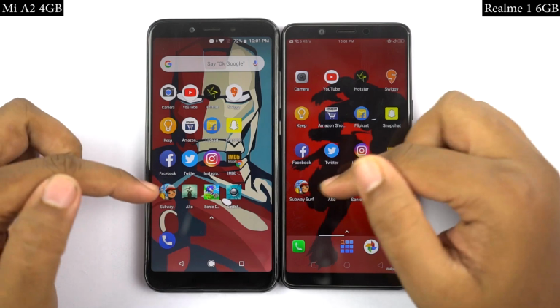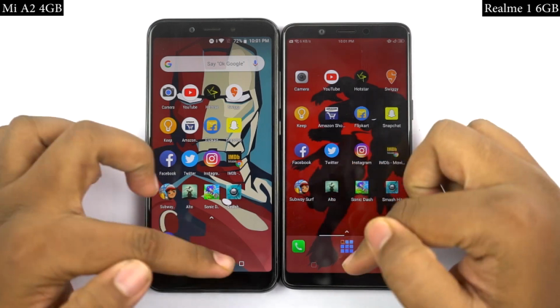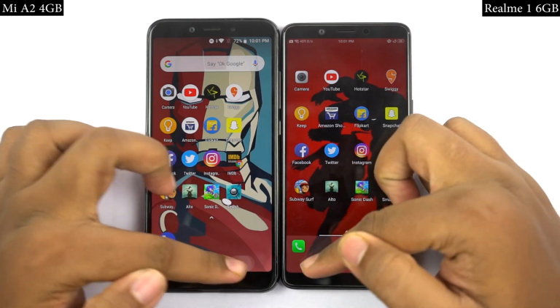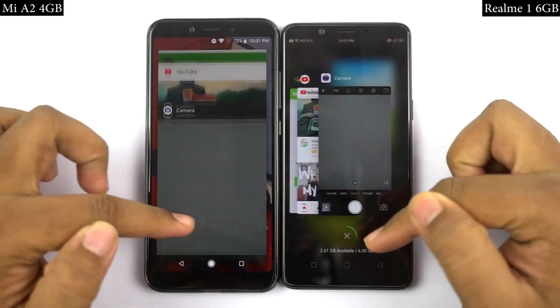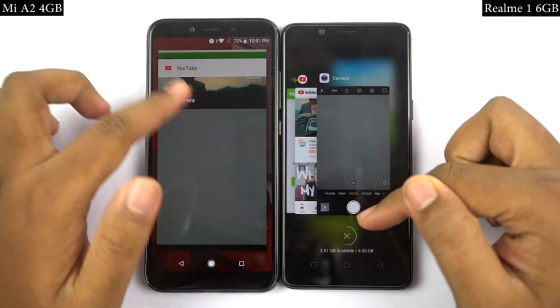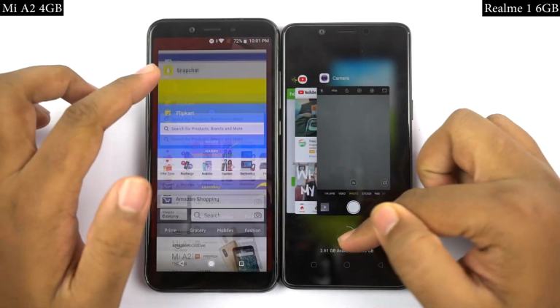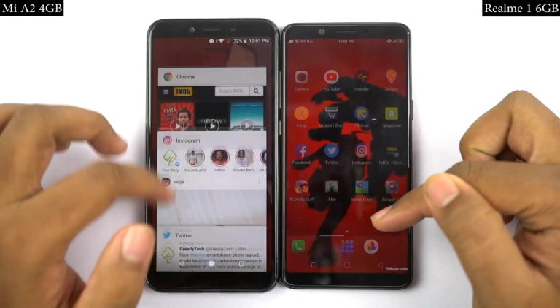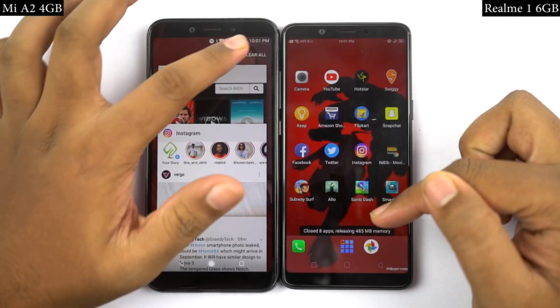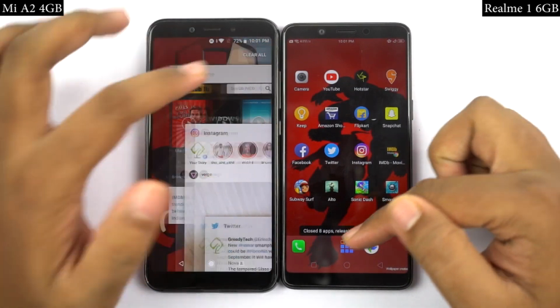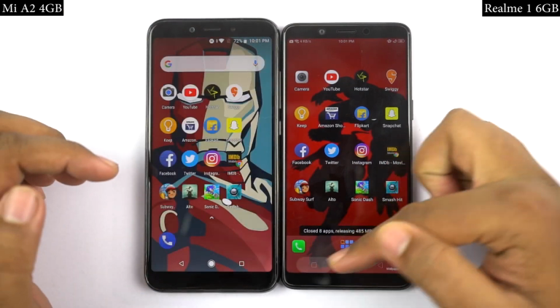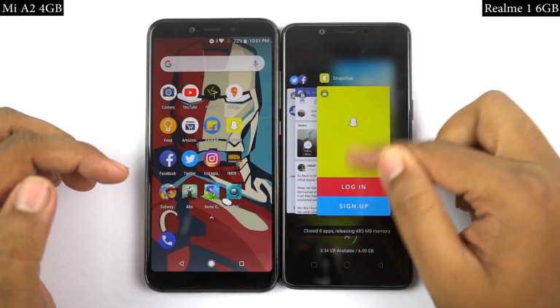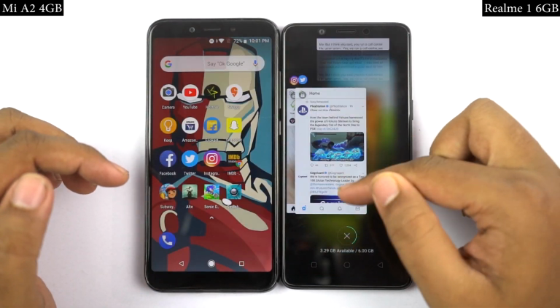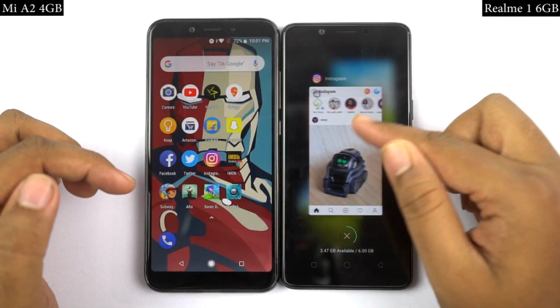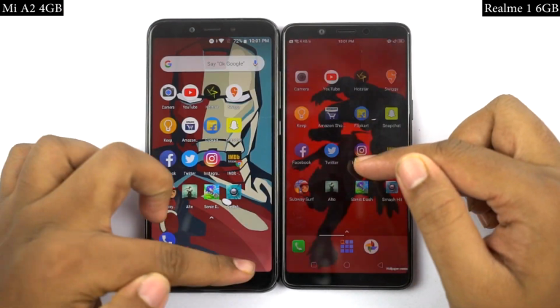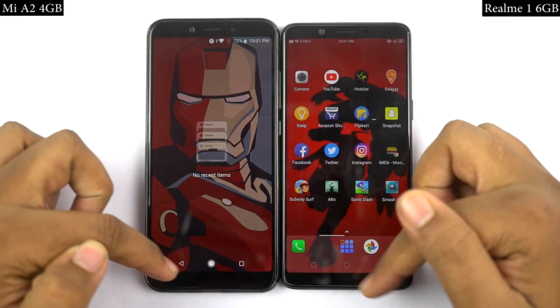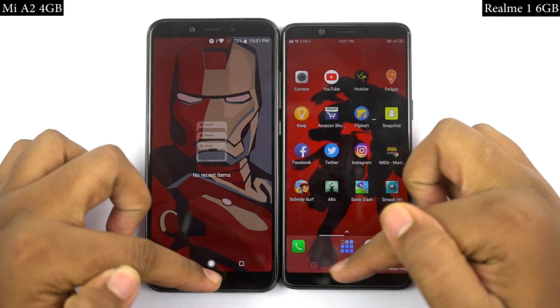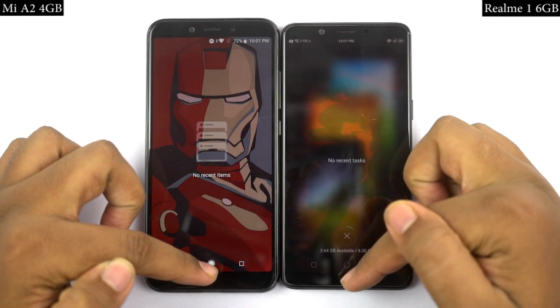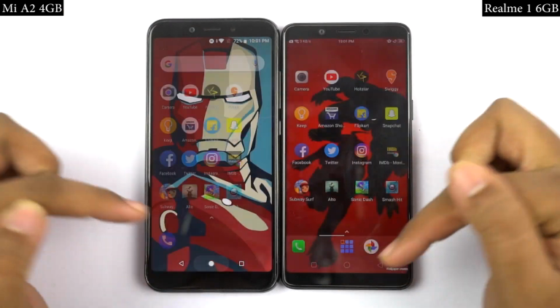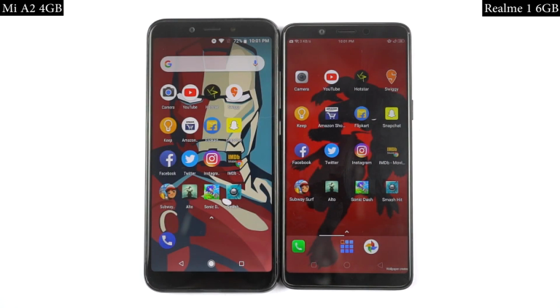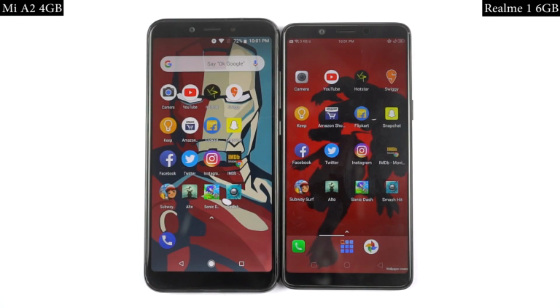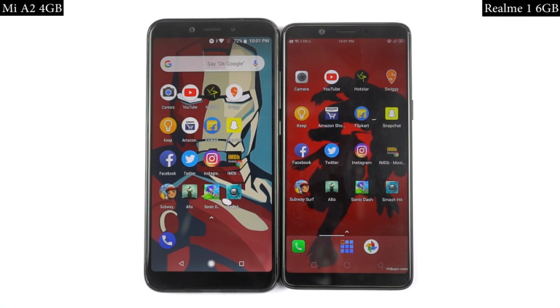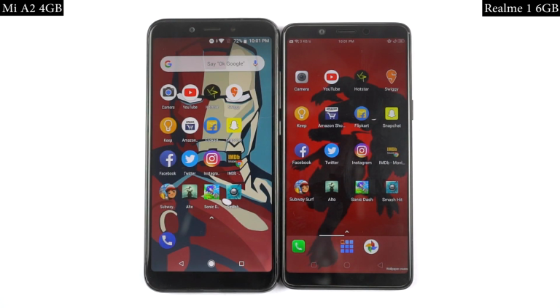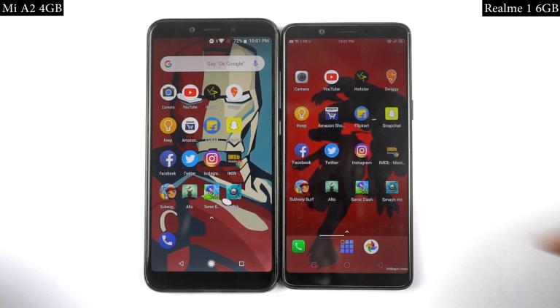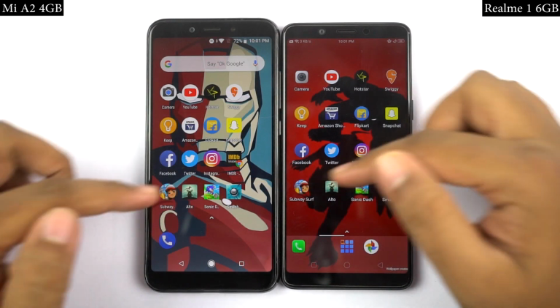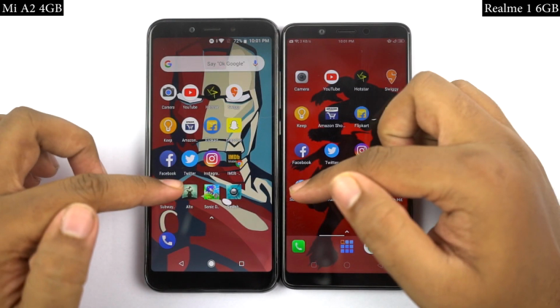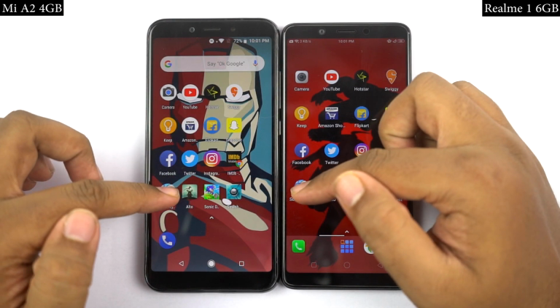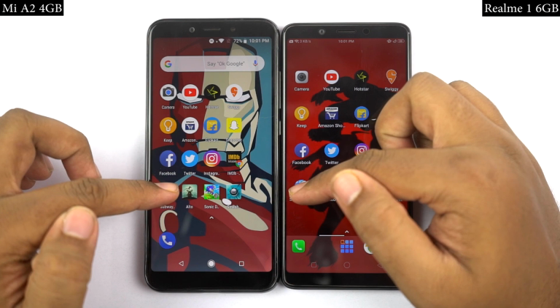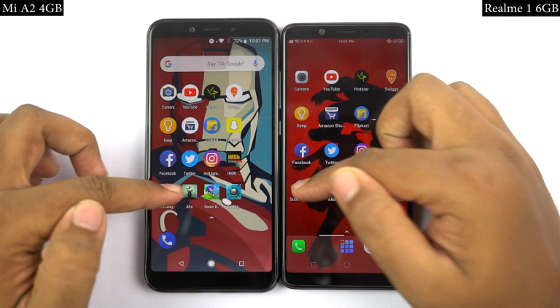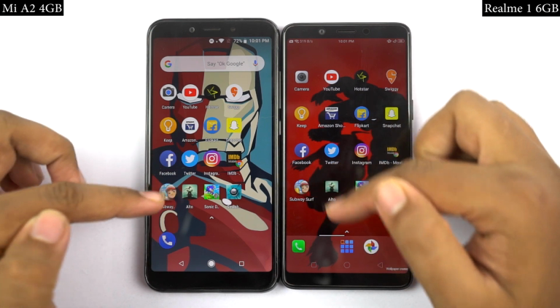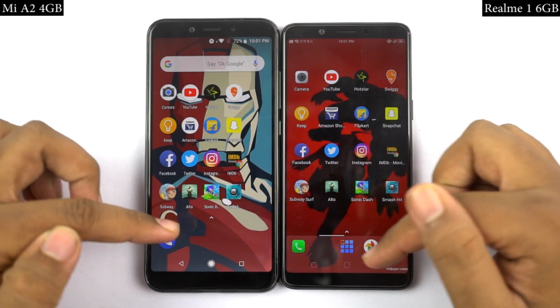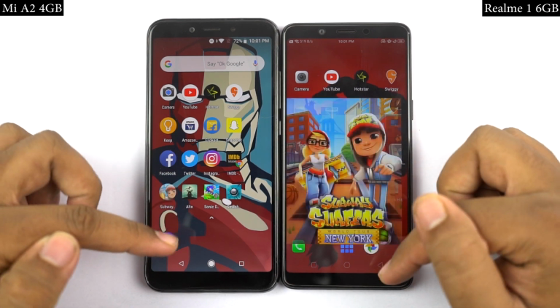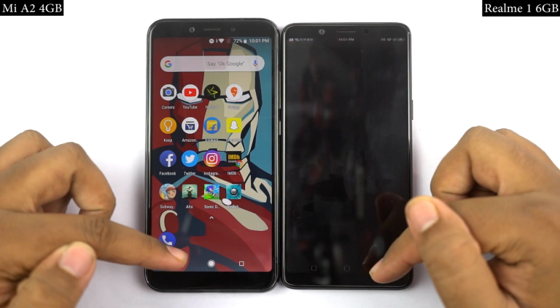Now for the last speed test, I'll open the last 4 games on both phones at the same time, and you can see which one opens them faster.